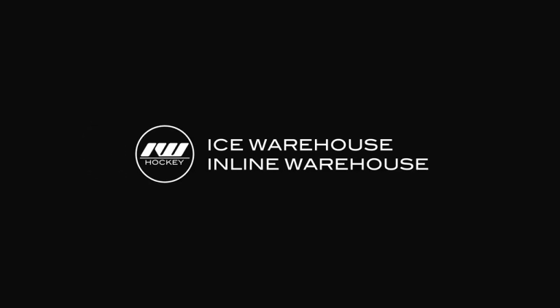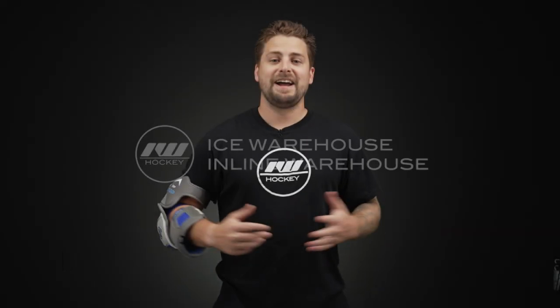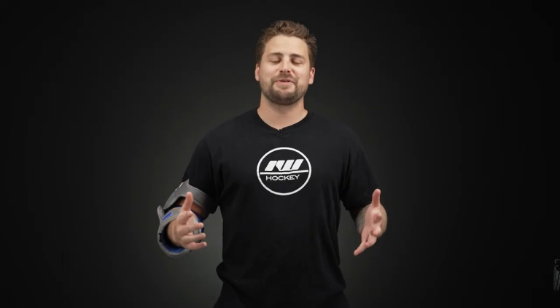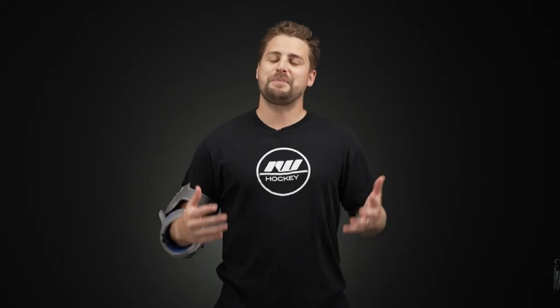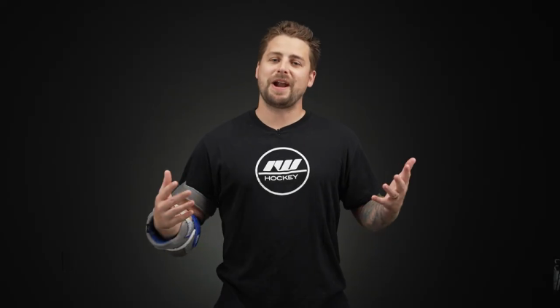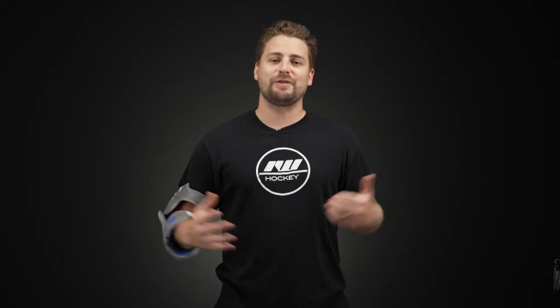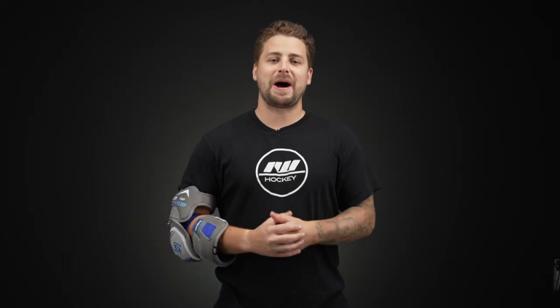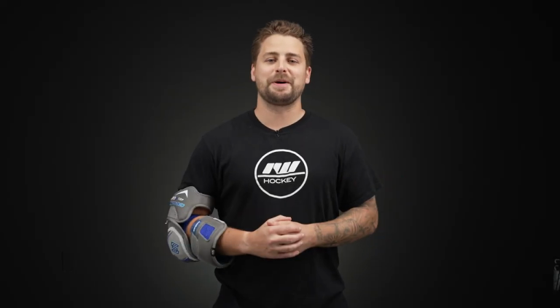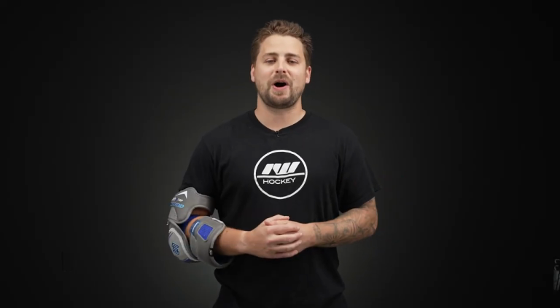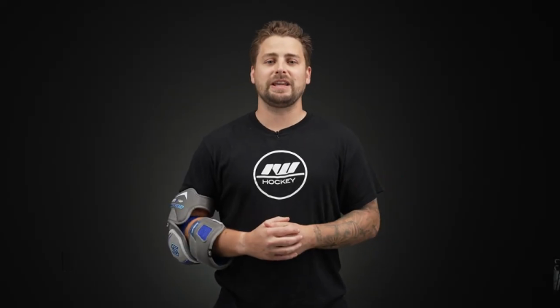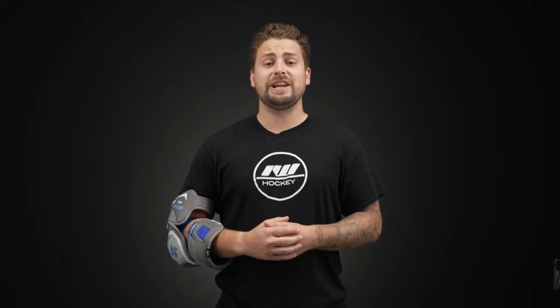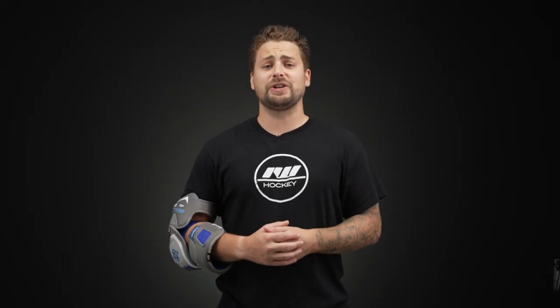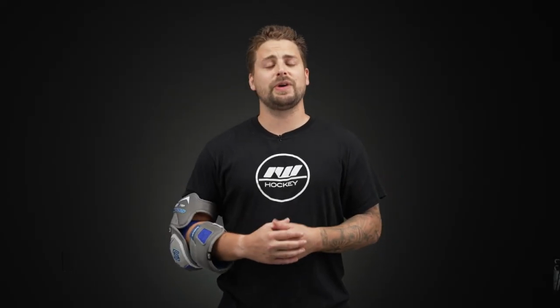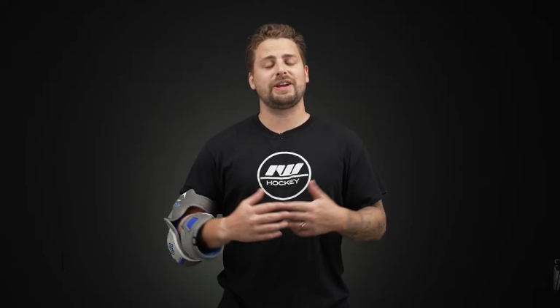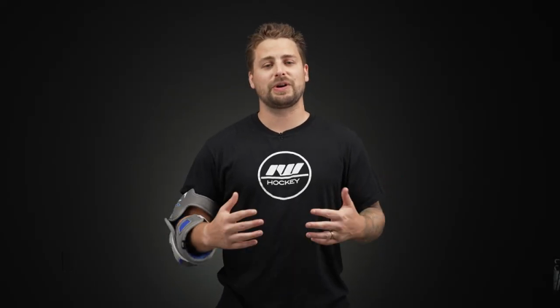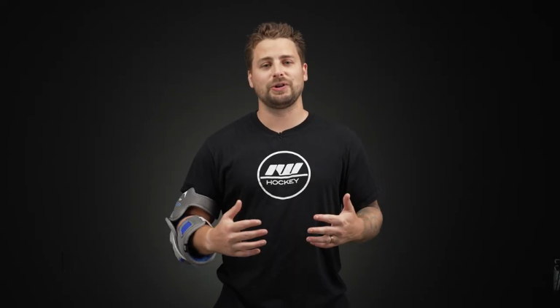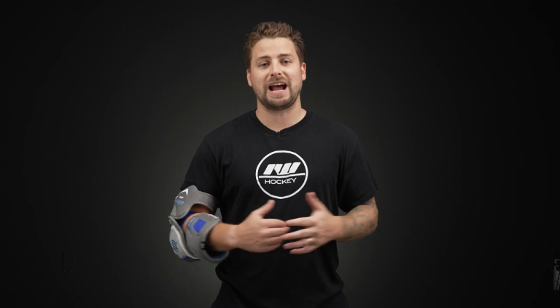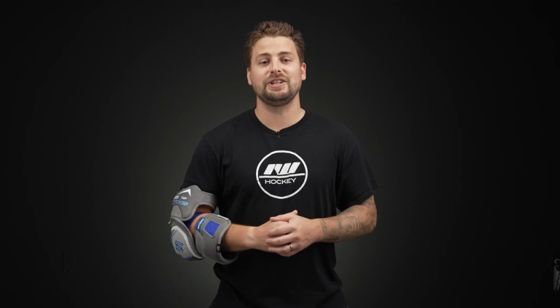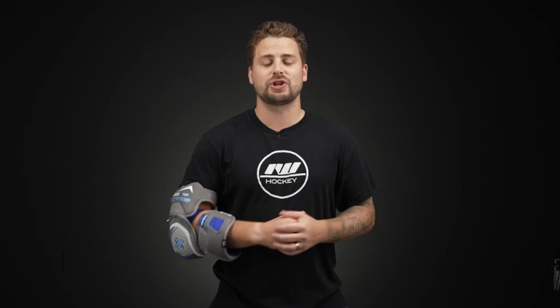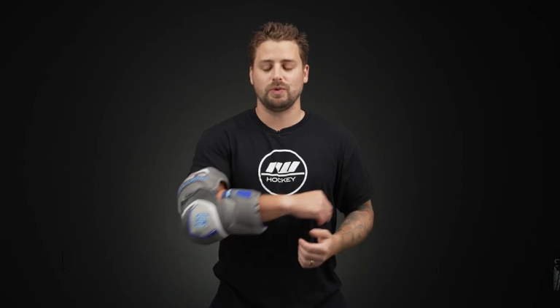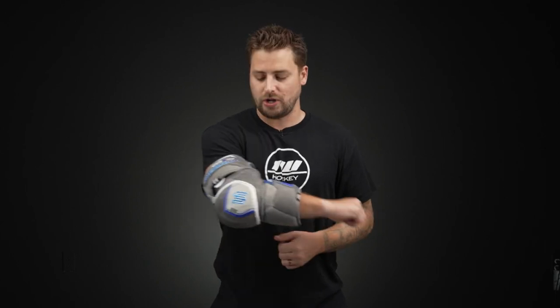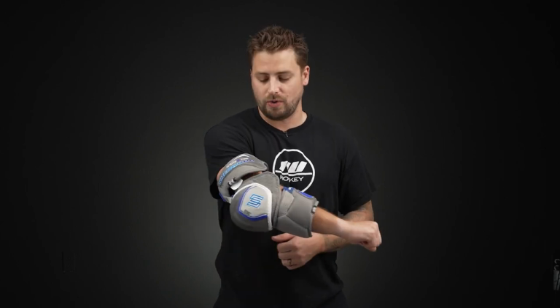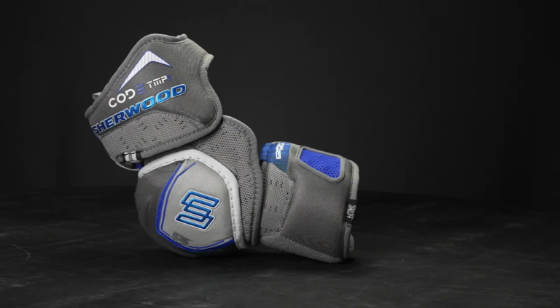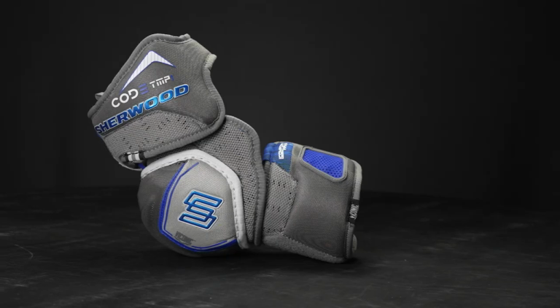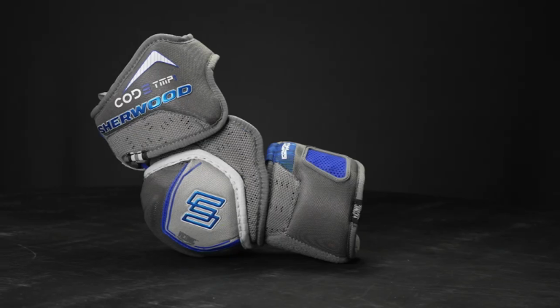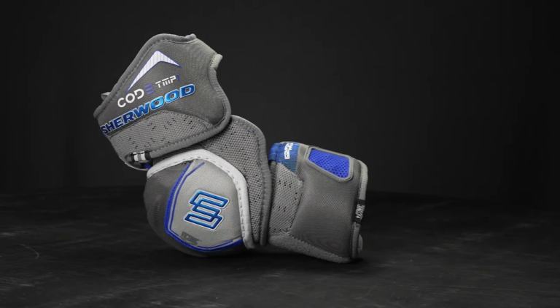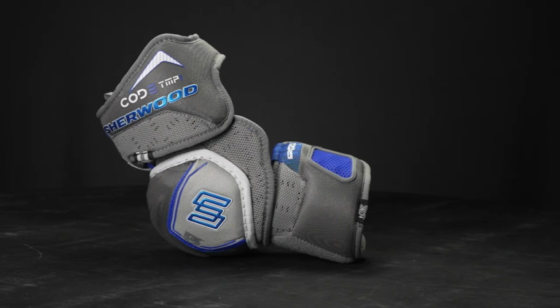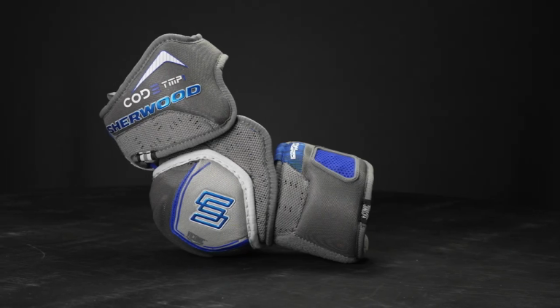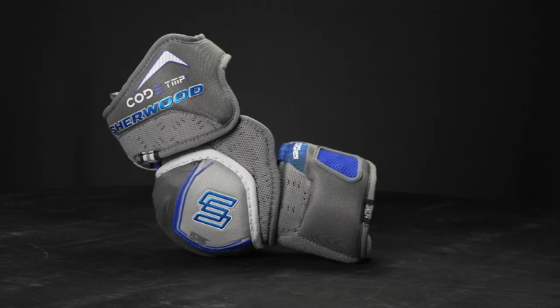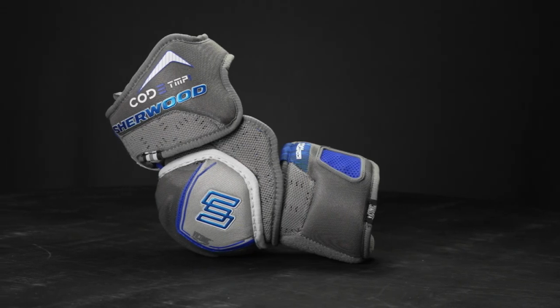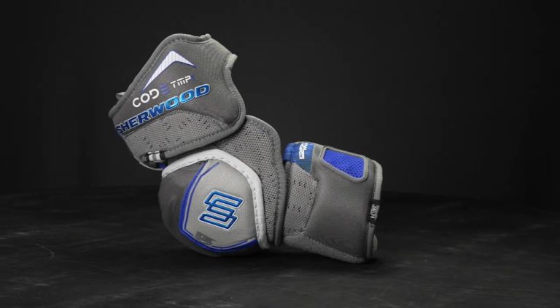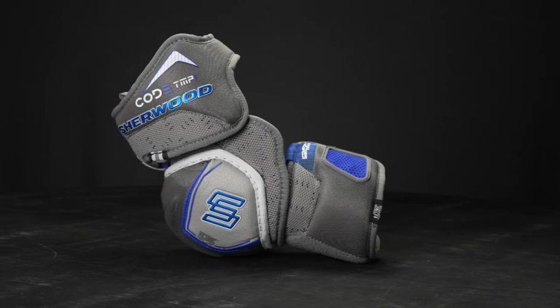Hey everyone, Brandon here from iDubbs Hockey, here to do a quick look at the Sherwood Code TMP1 elbow pad.